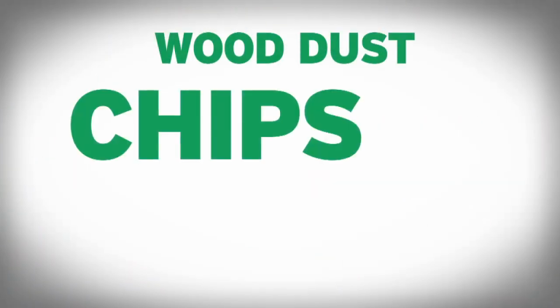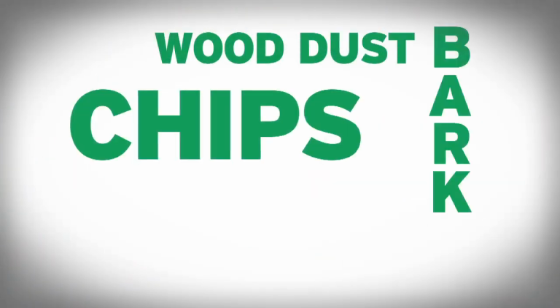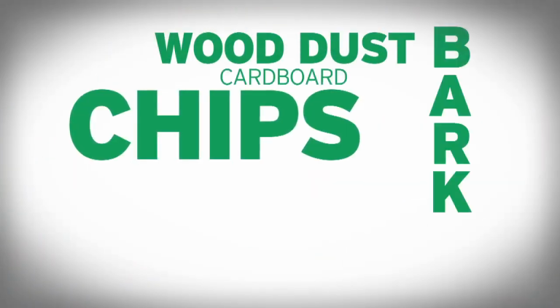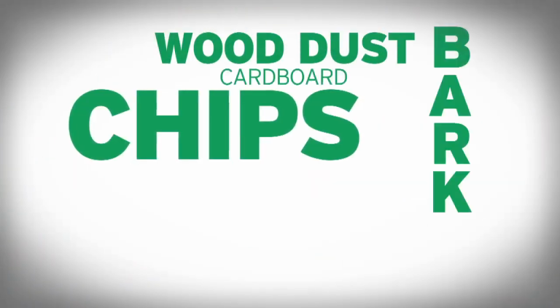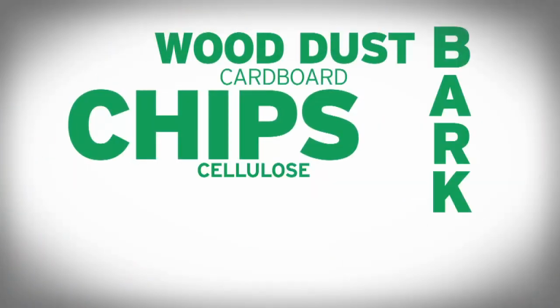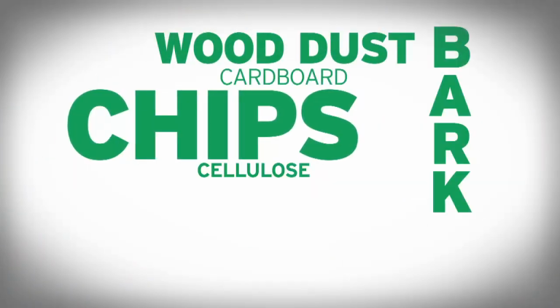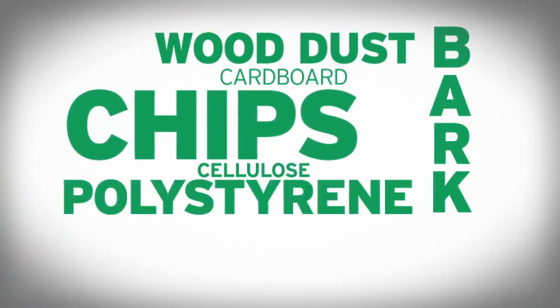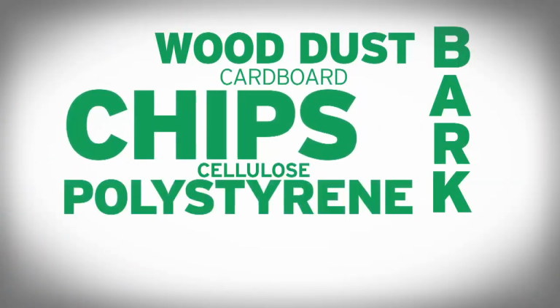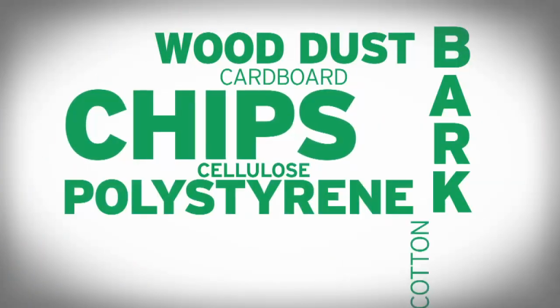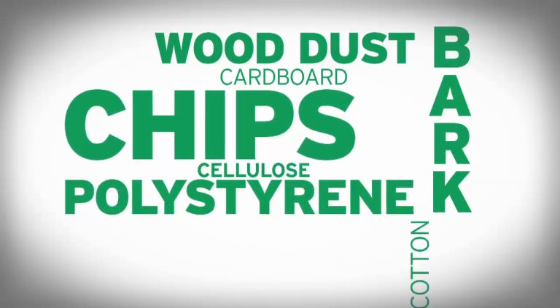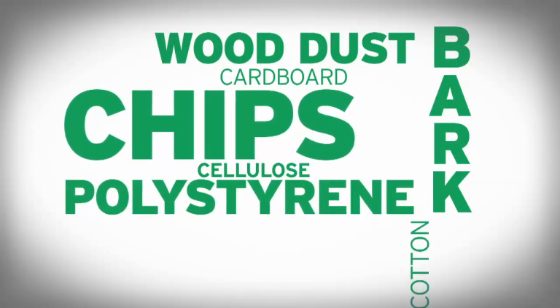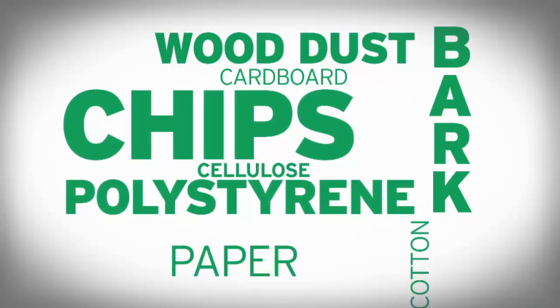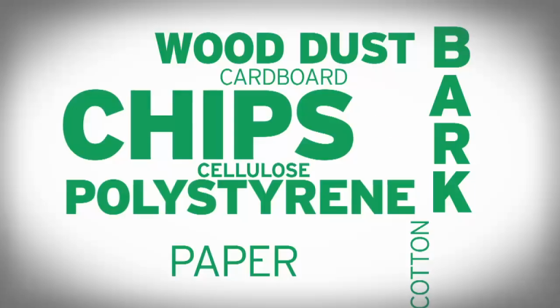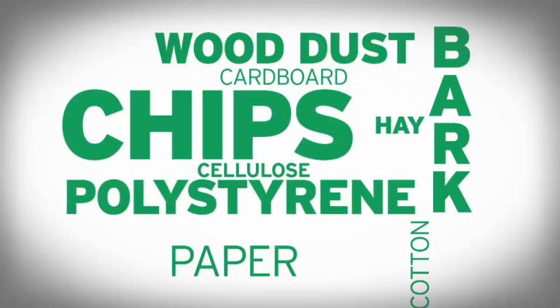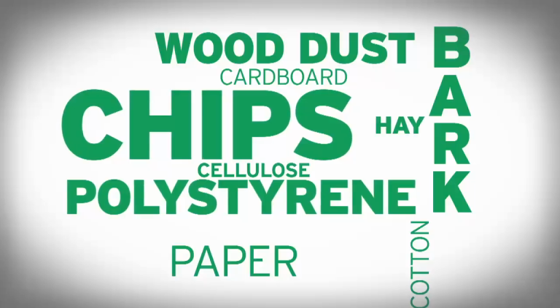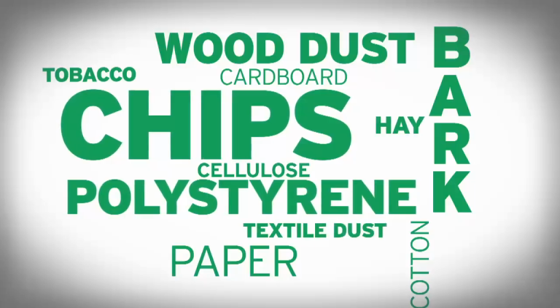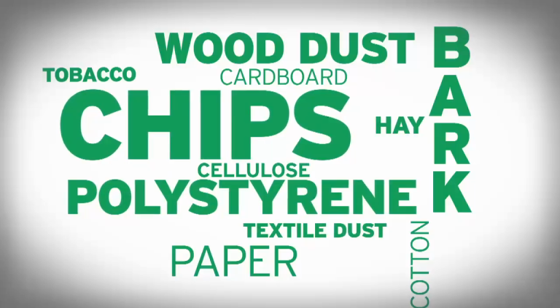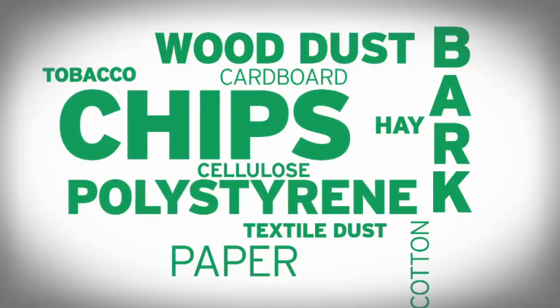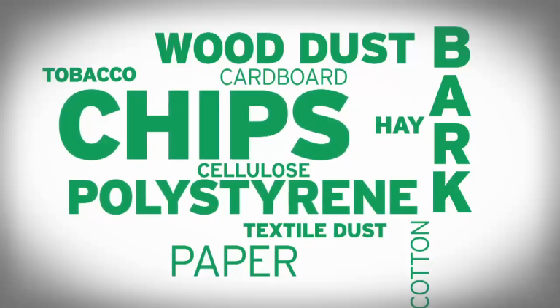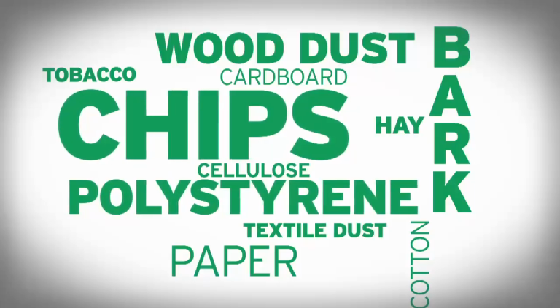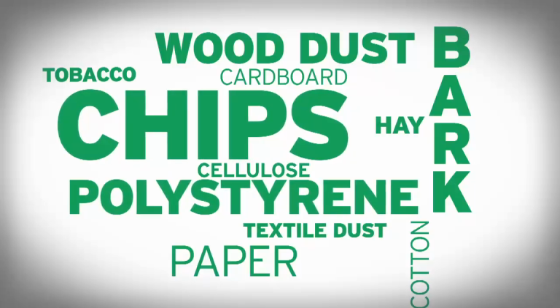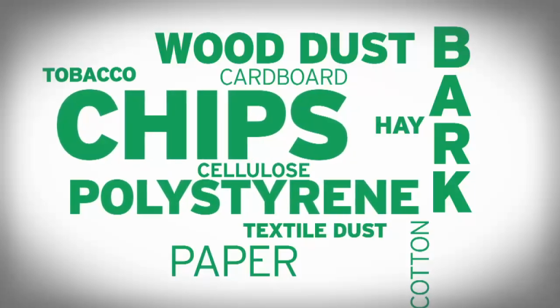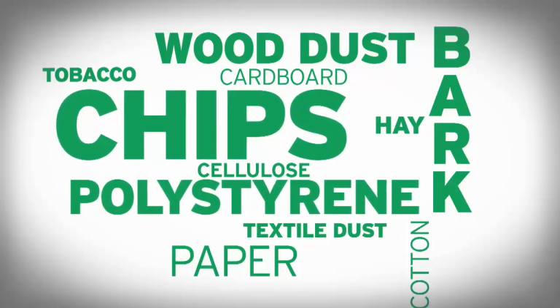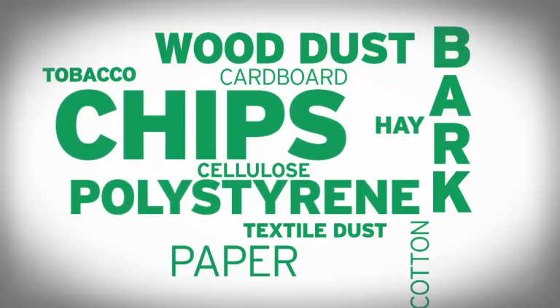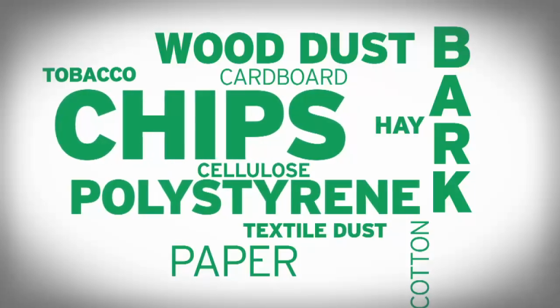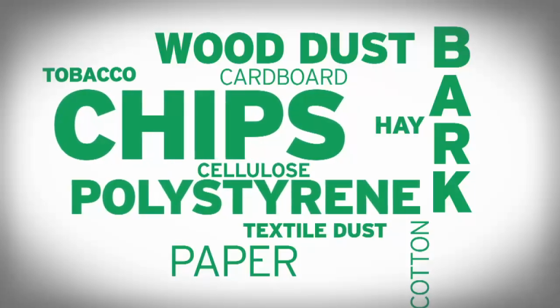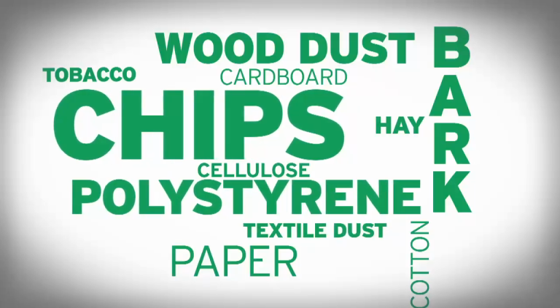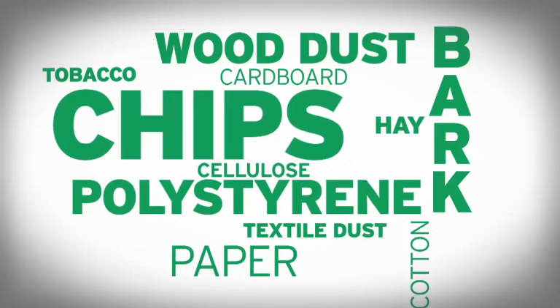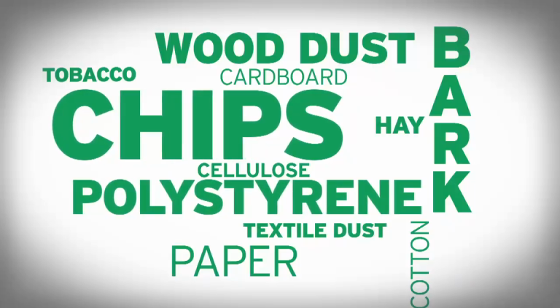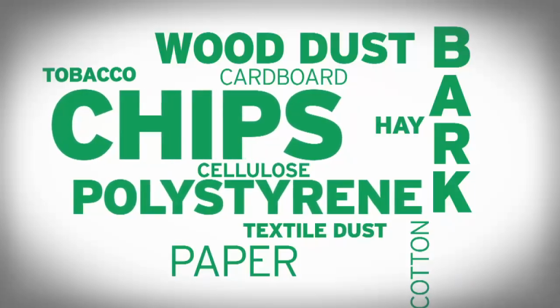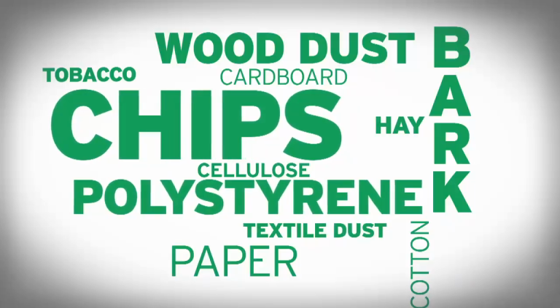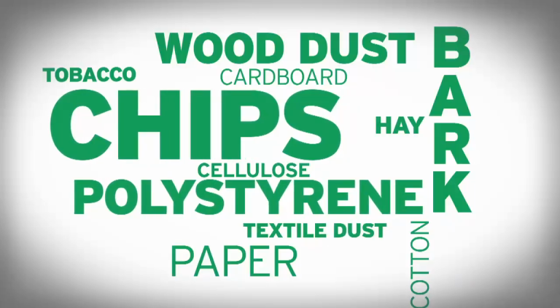Wood dust, wood chips, bark, cardboard, cellulose, cotton hay, paper, polystyrene, textile dust, tobacco — Roof briquetters handle a wide range of materials.